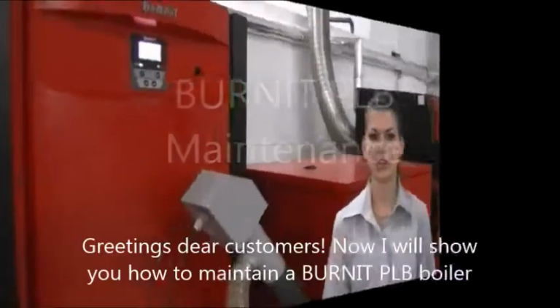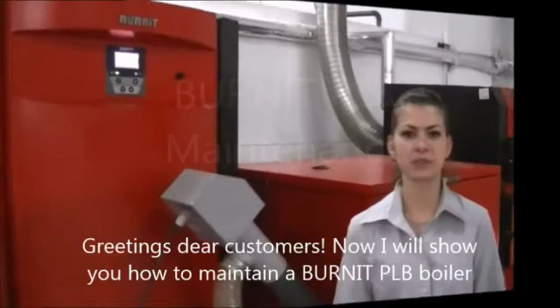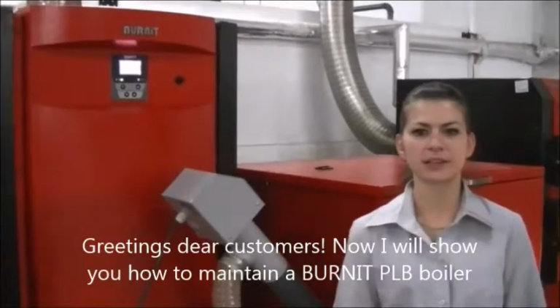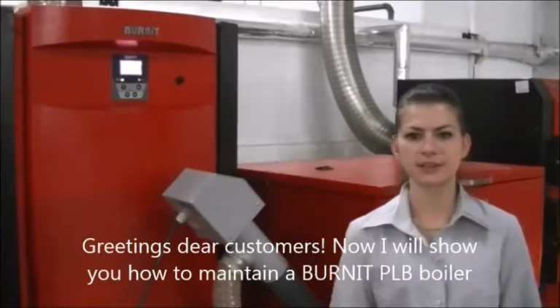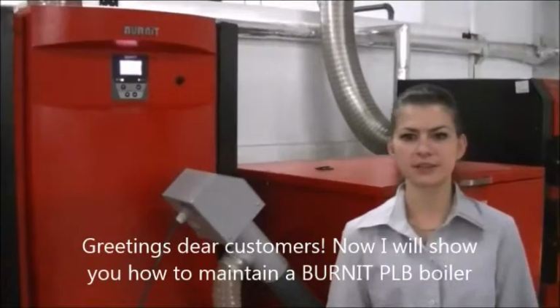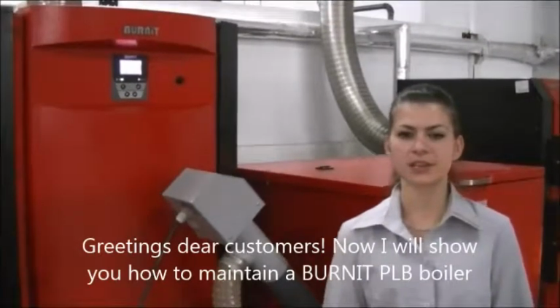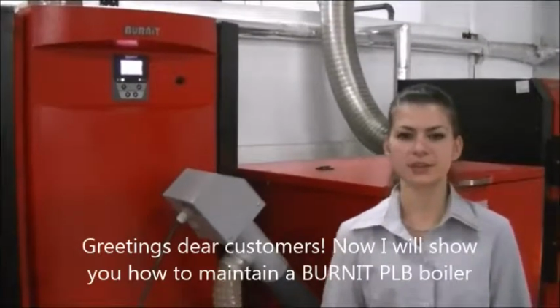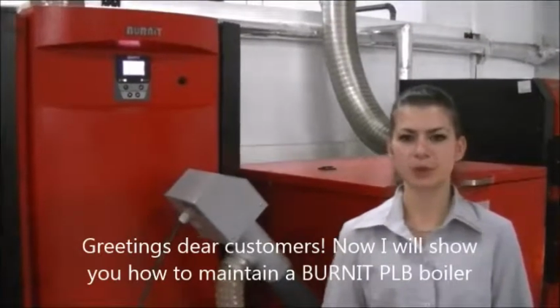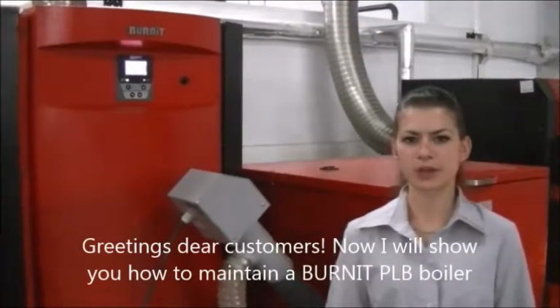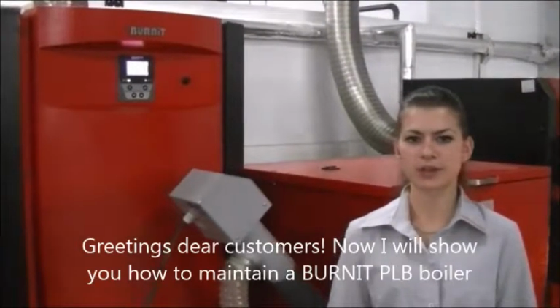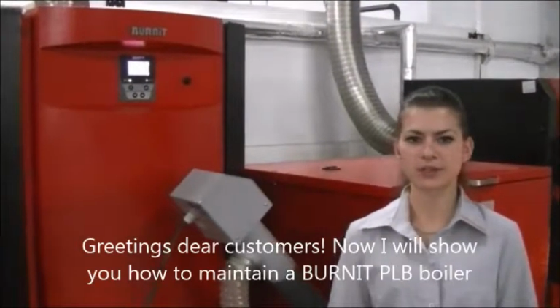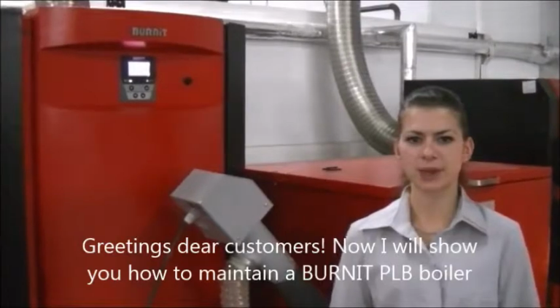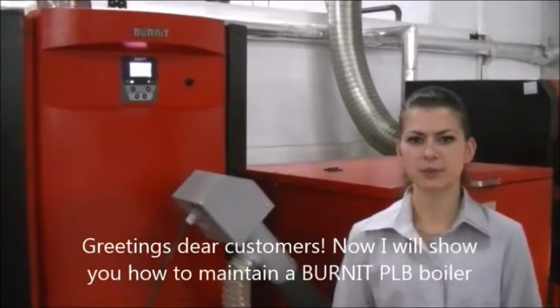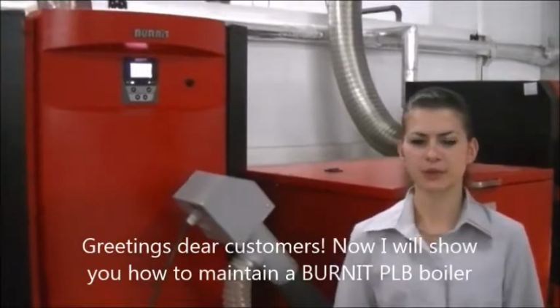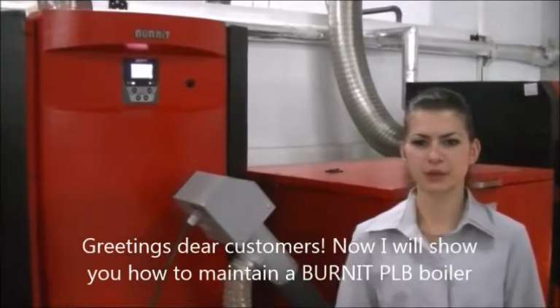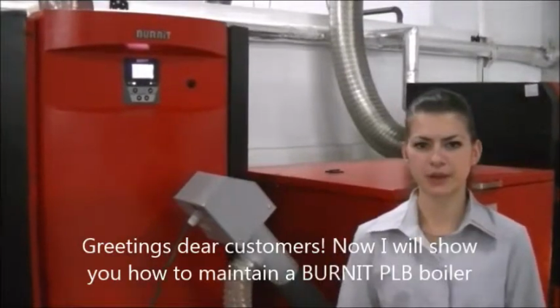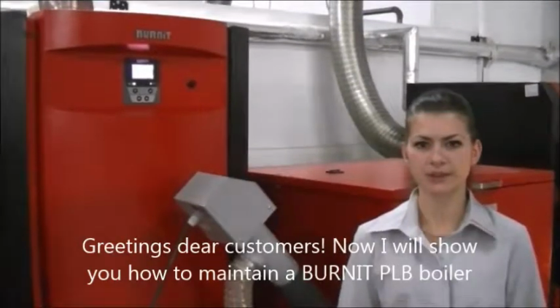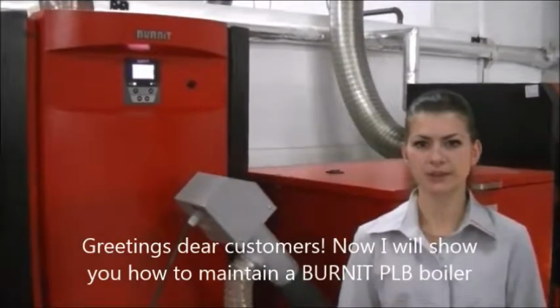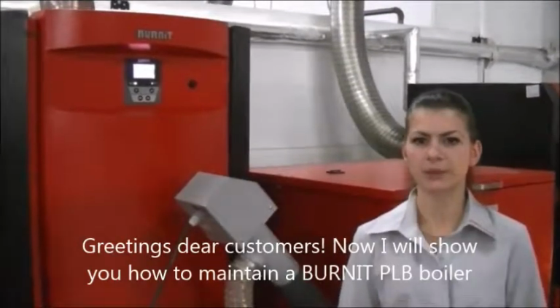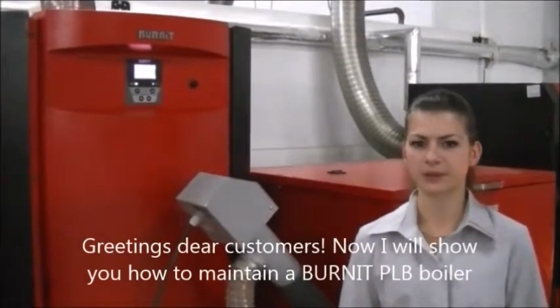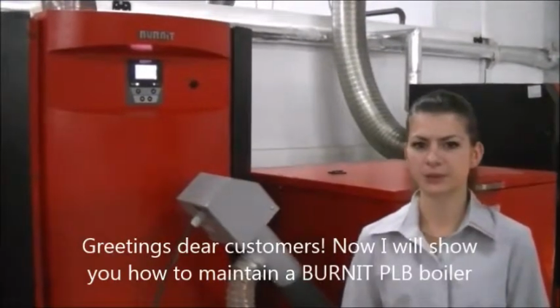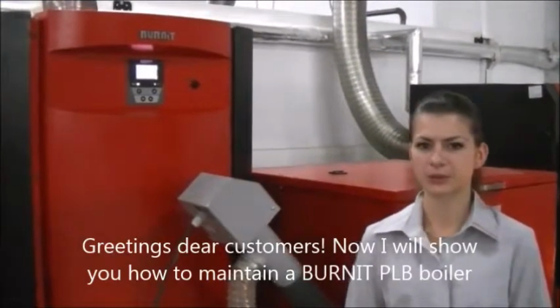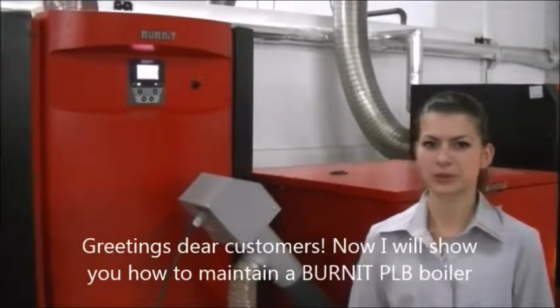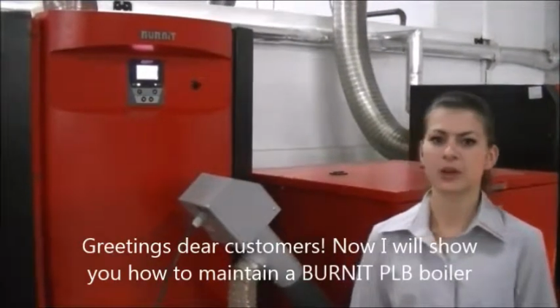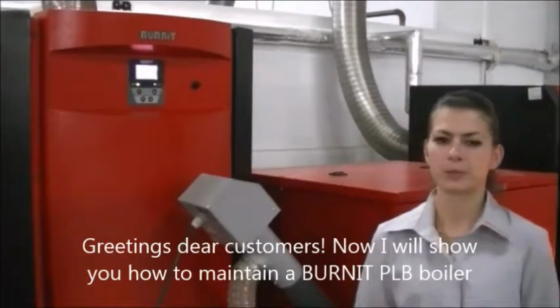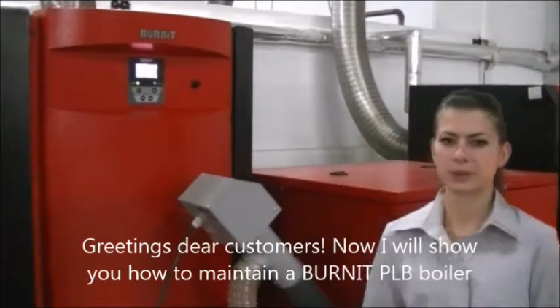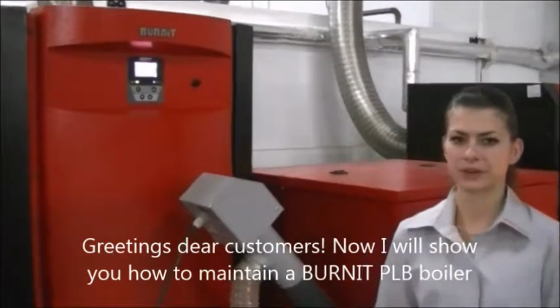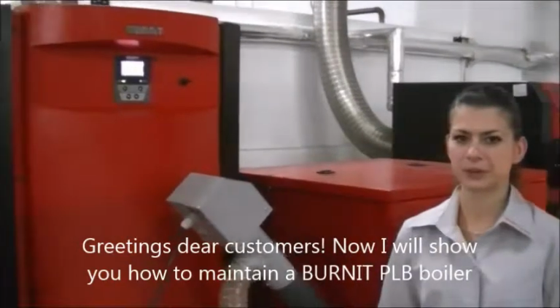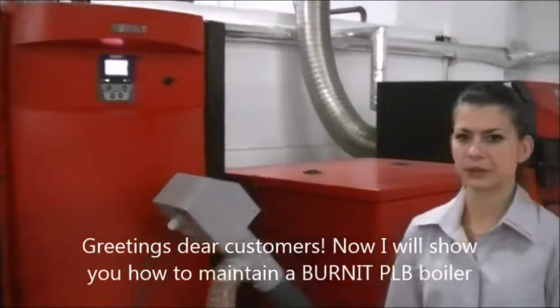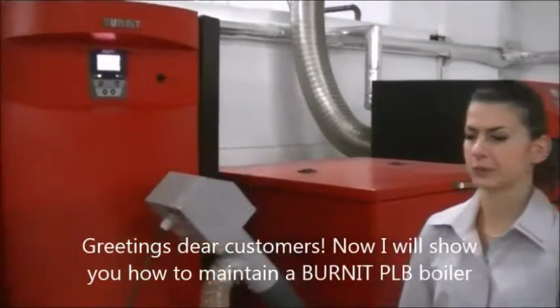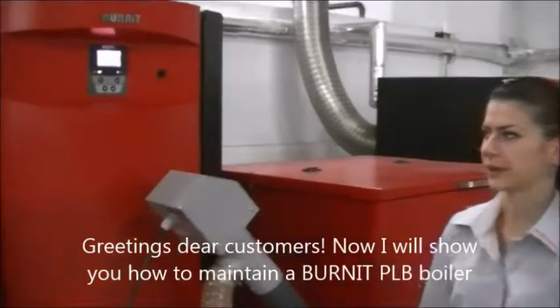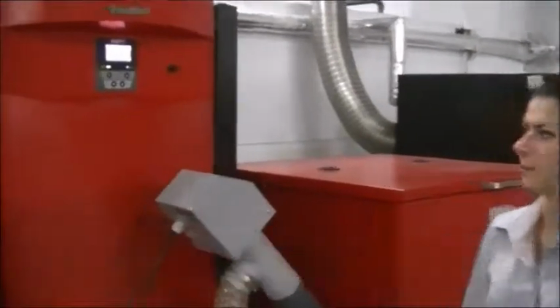Greetings dear customers. Now I will show you how to maintain a Burnit PLB boiler.